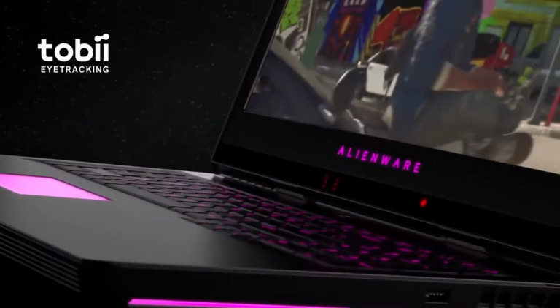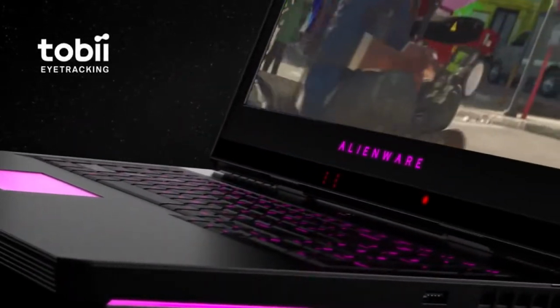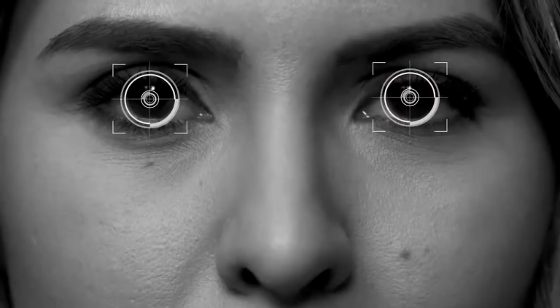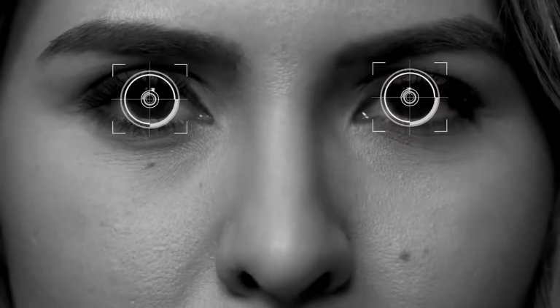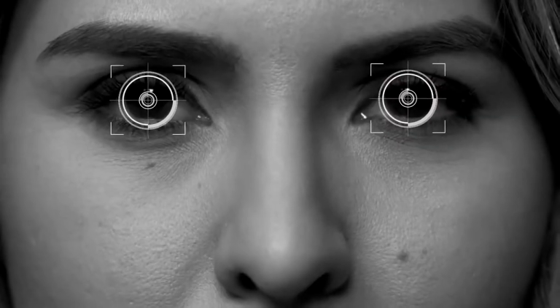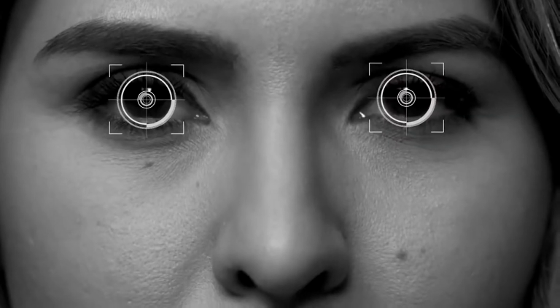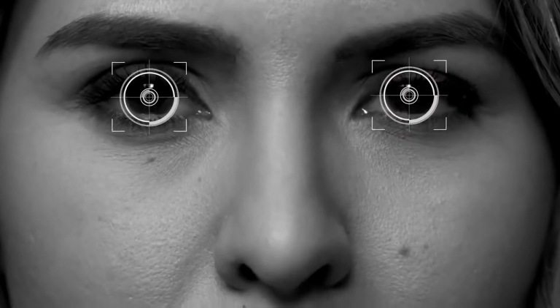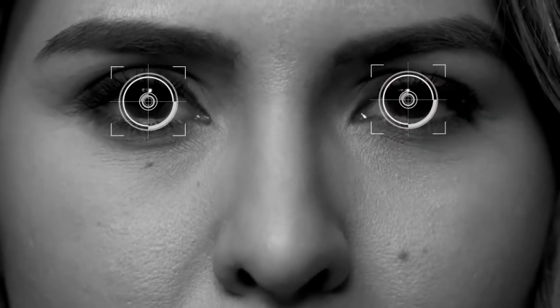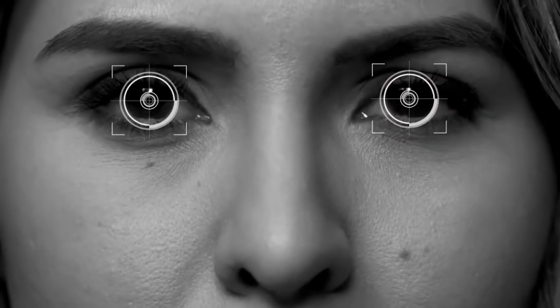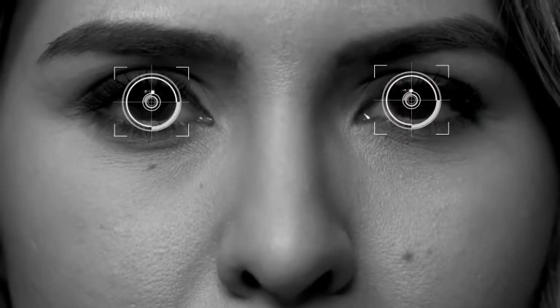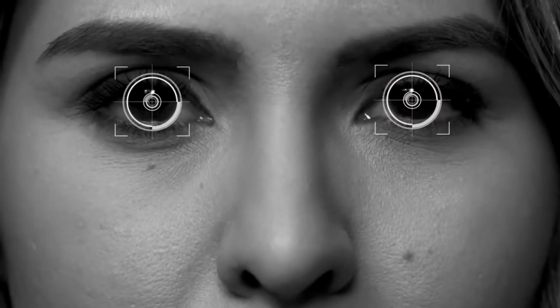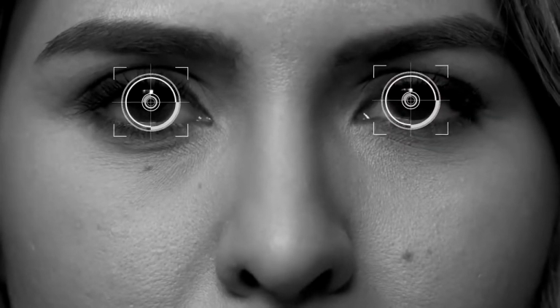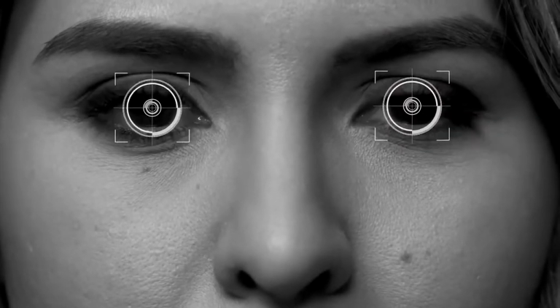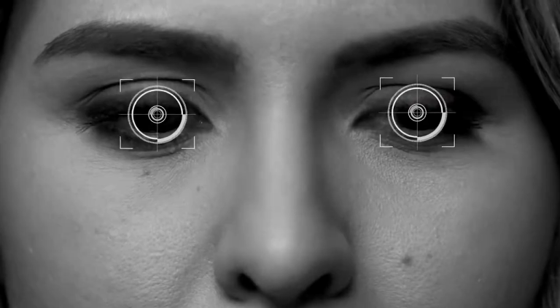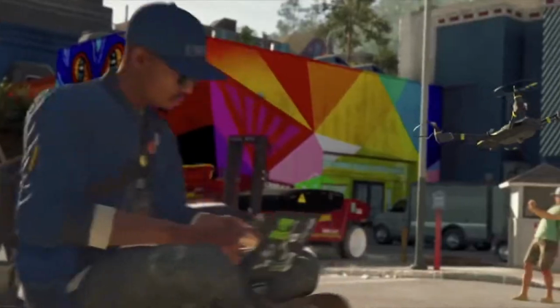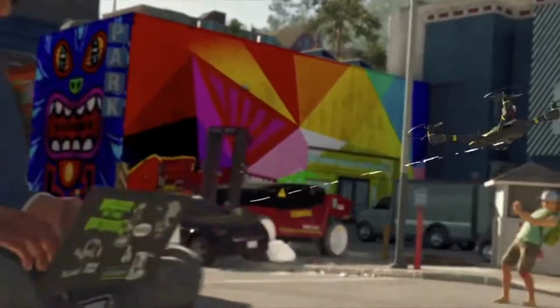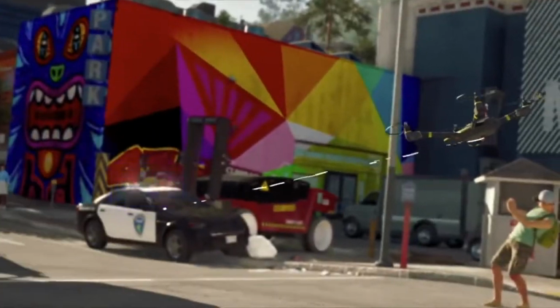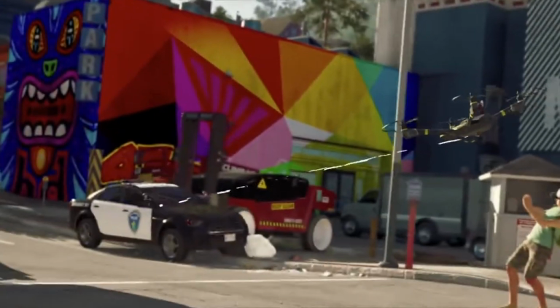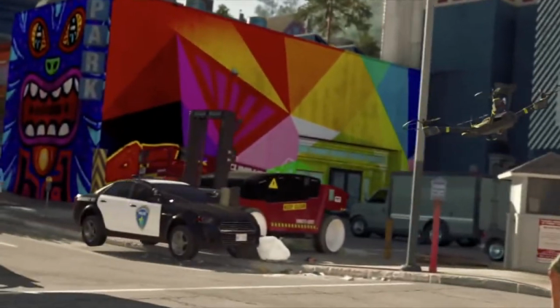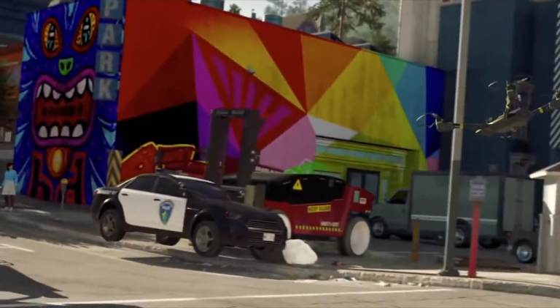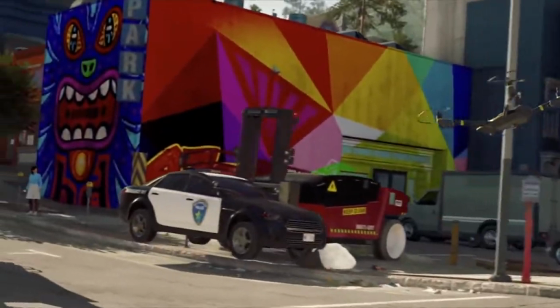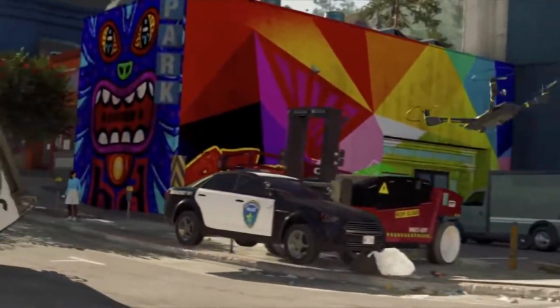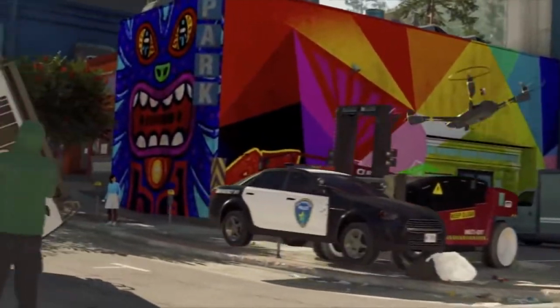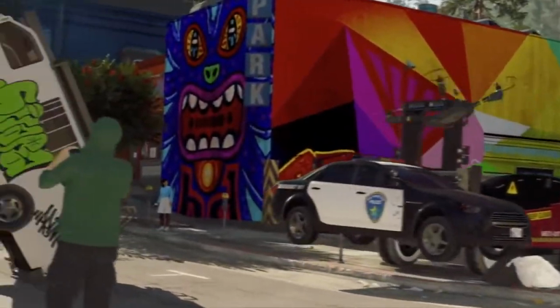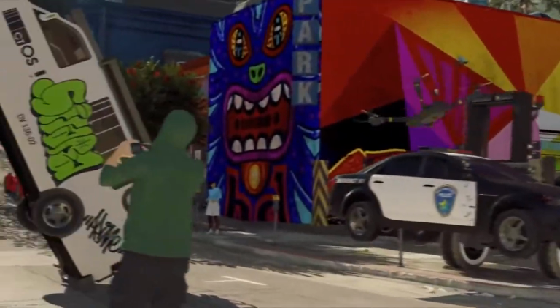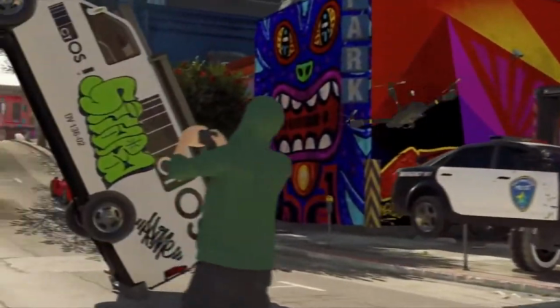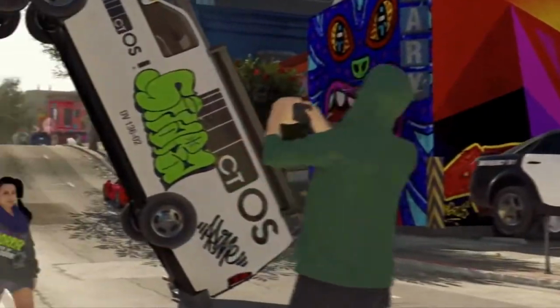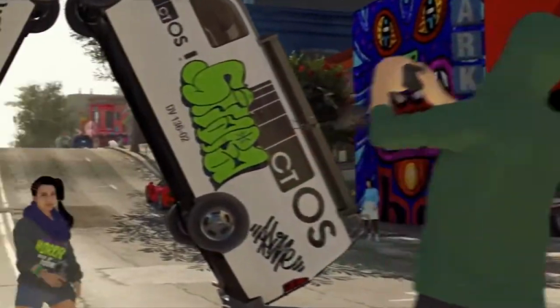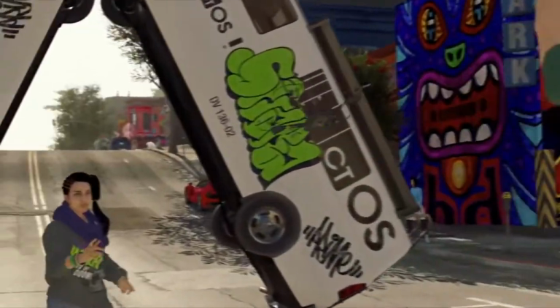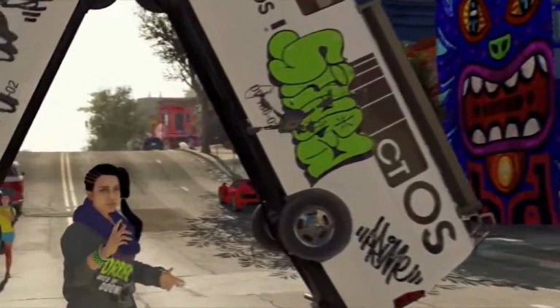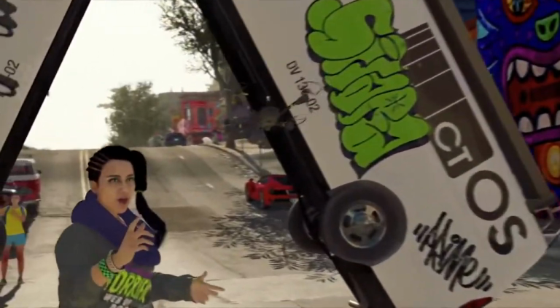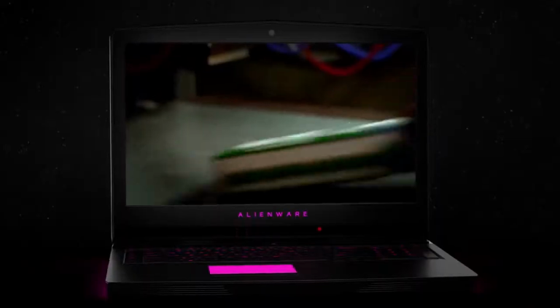With Tobii Eye Tracking, you can take aim with your eyes, unlocking reflexes for a host of gaming functions.